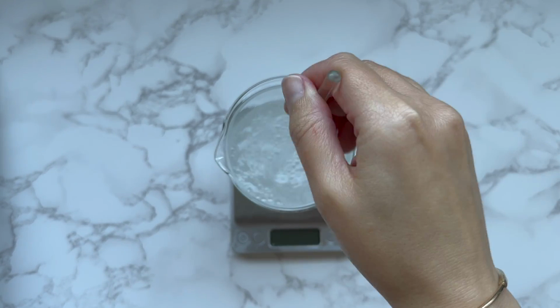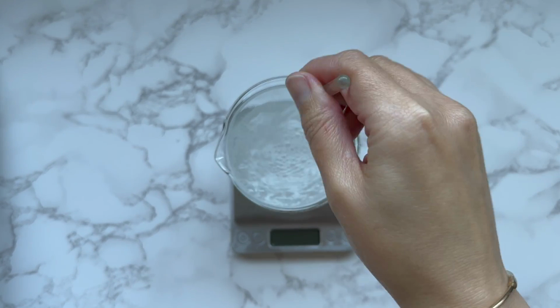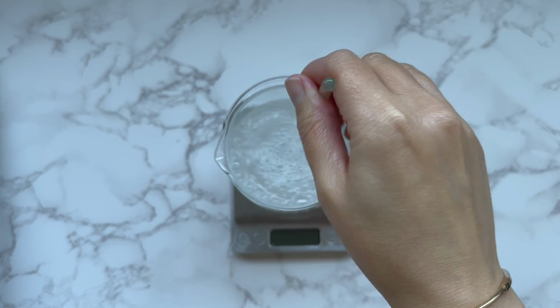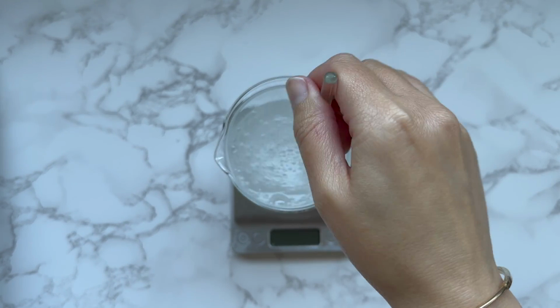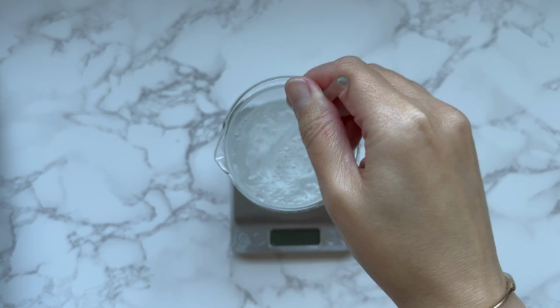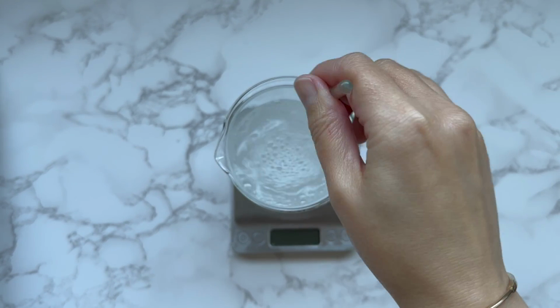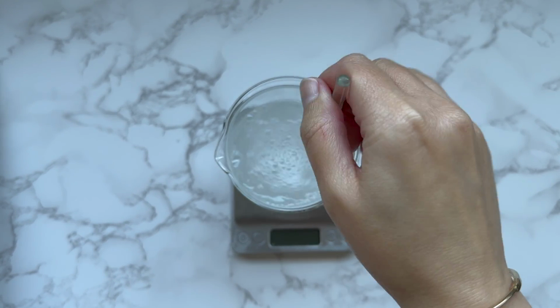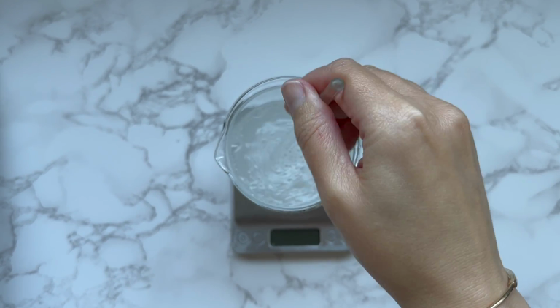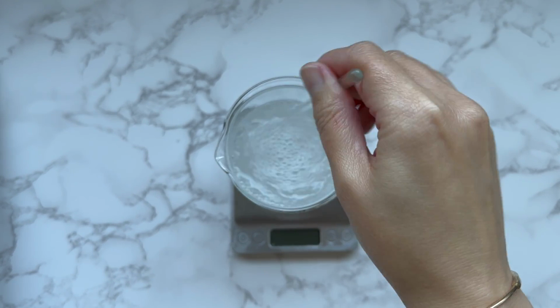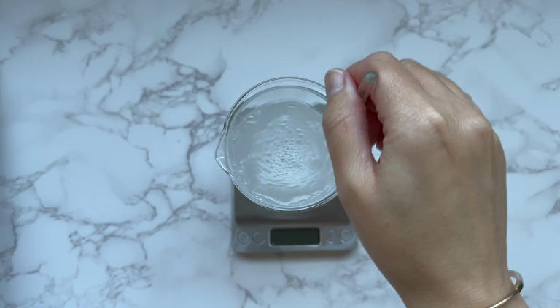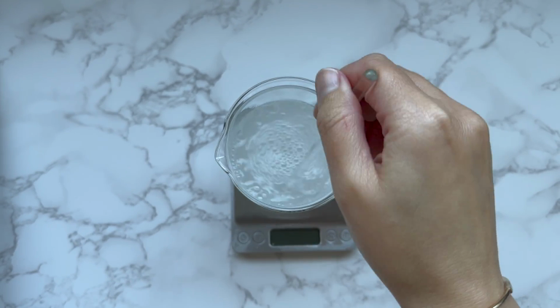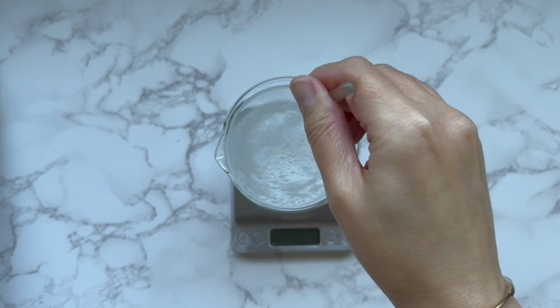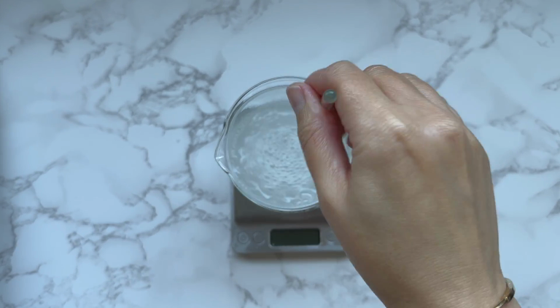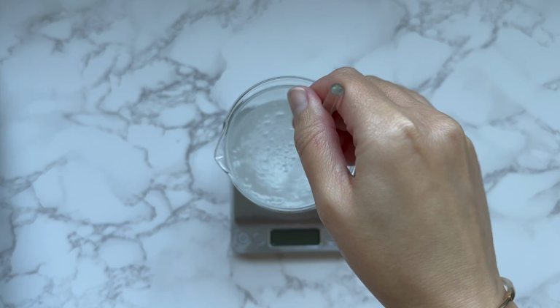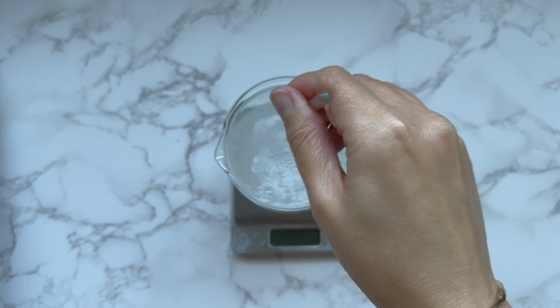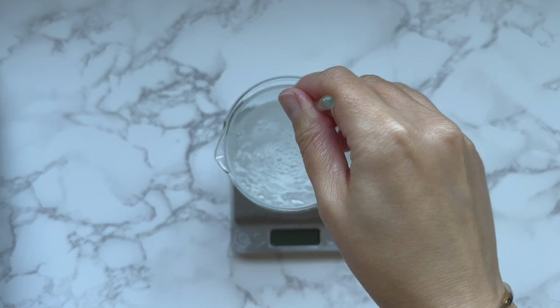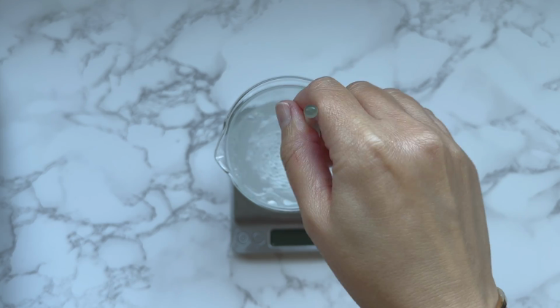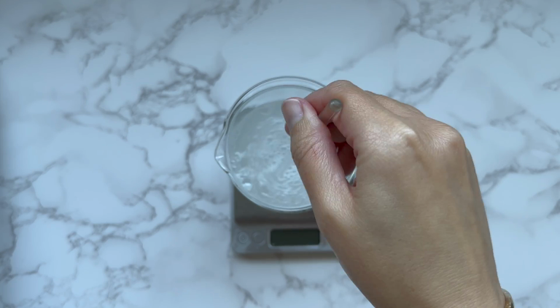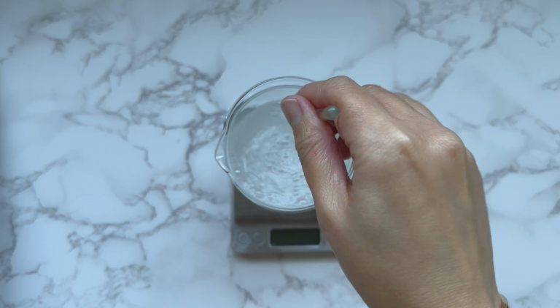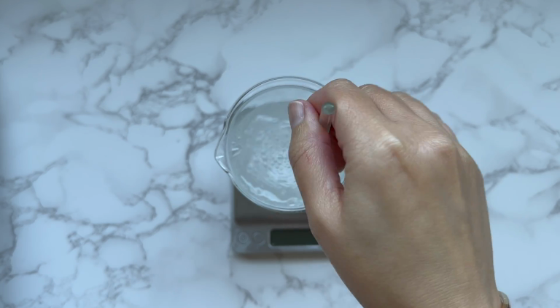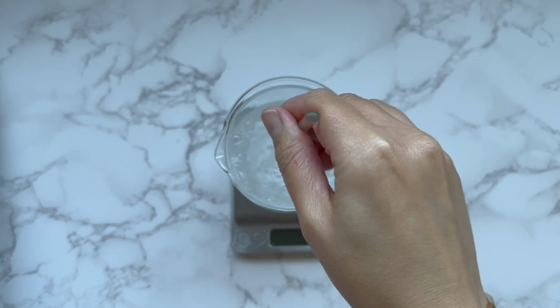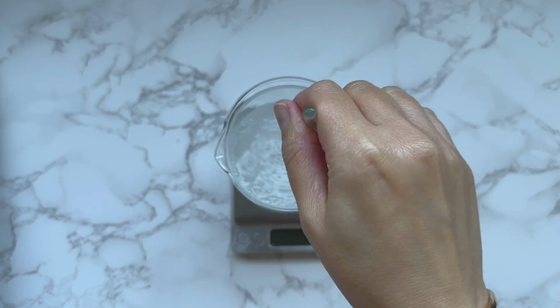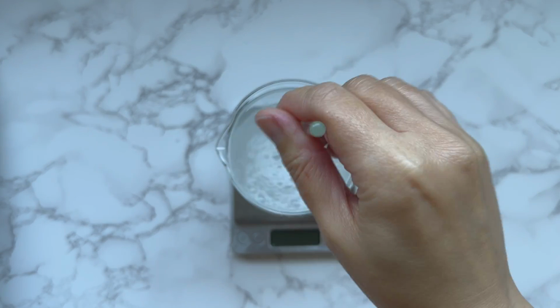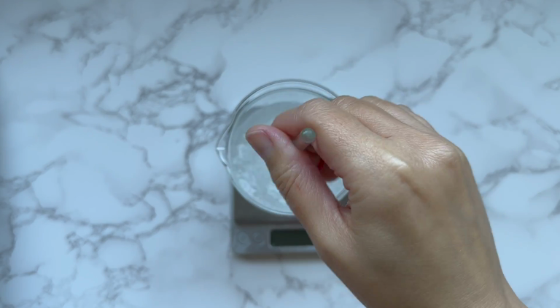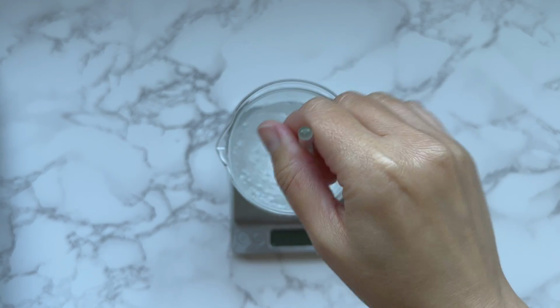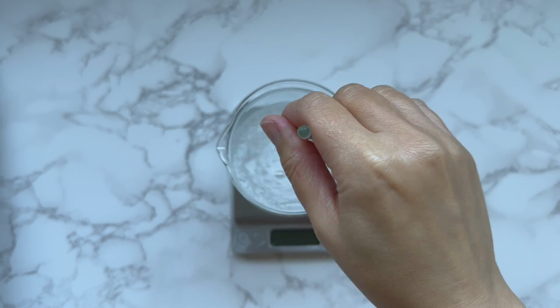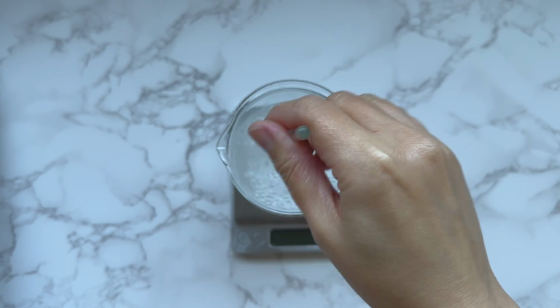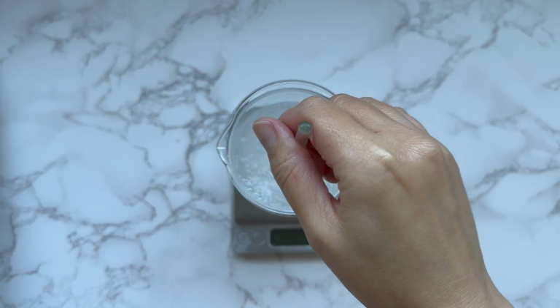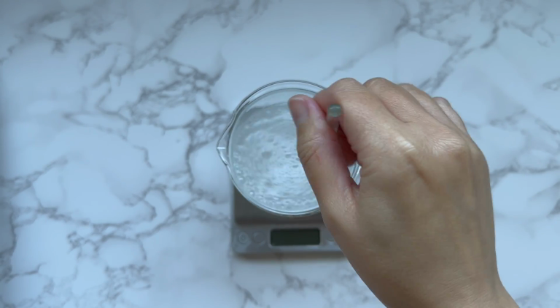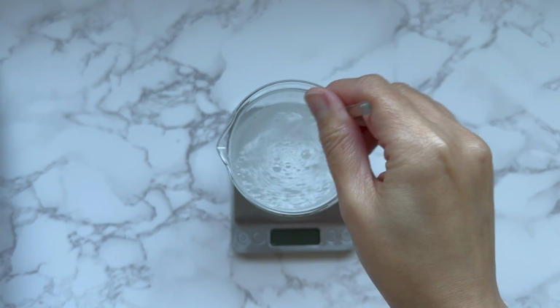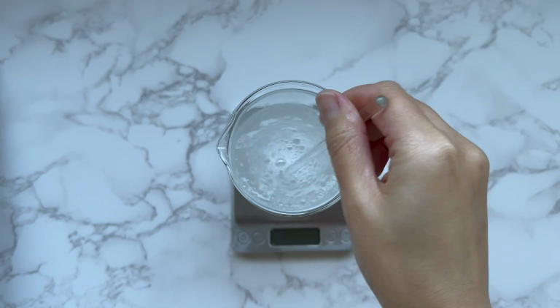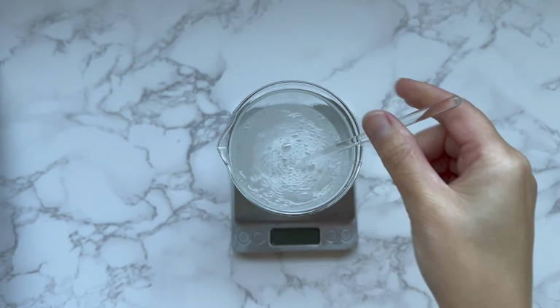Since this foam cleanser has an acidic pH level, you should do a patch test before using it on your face.